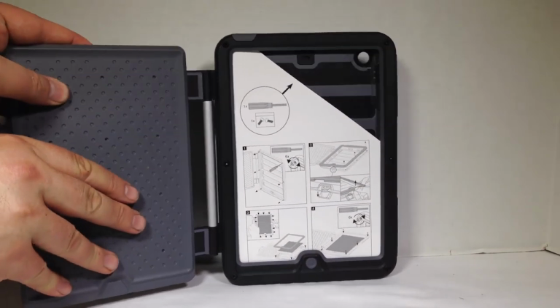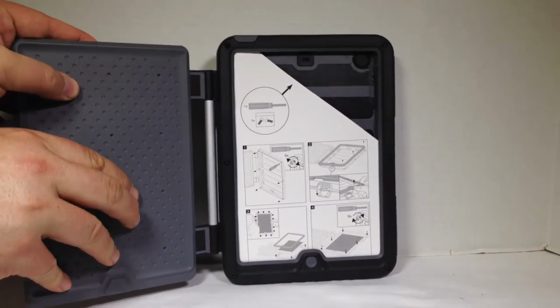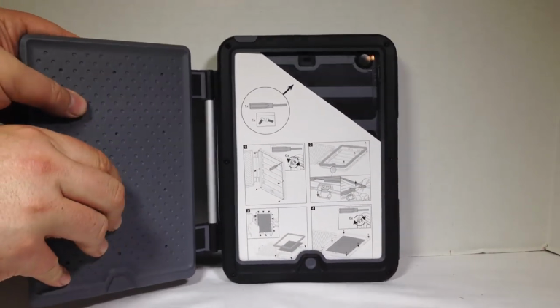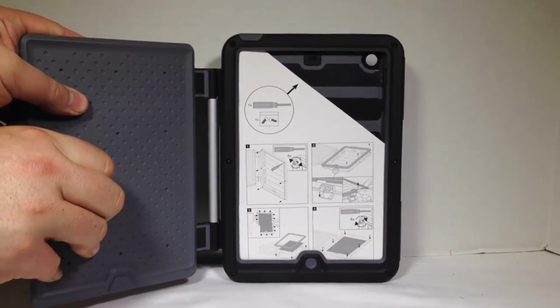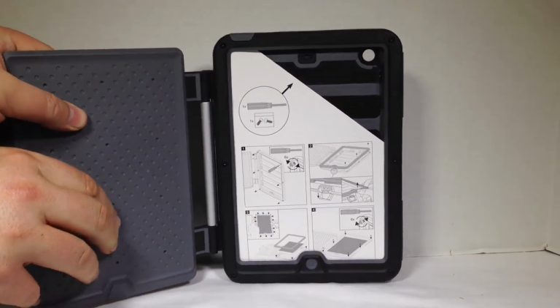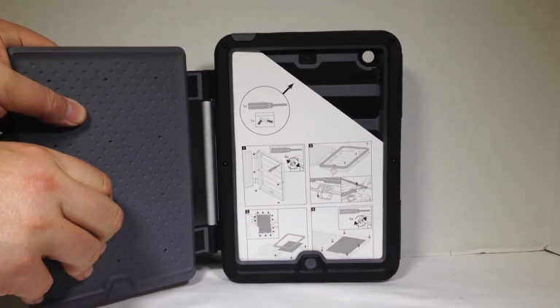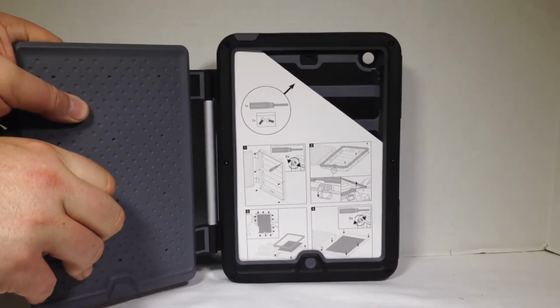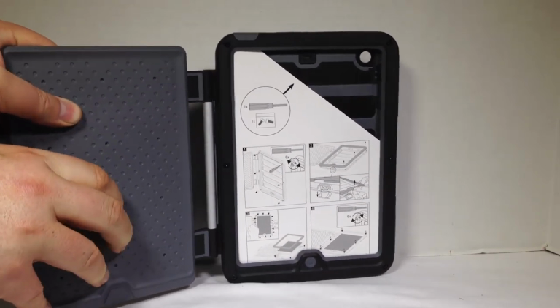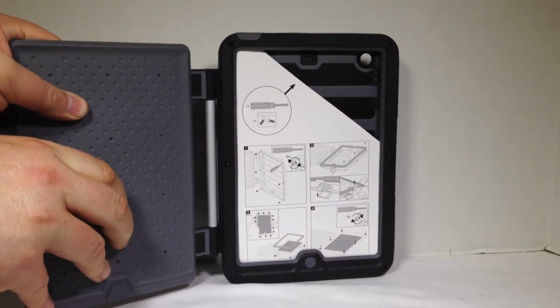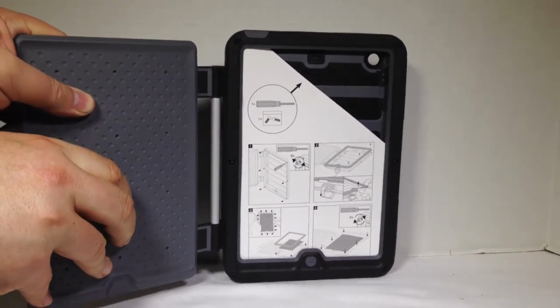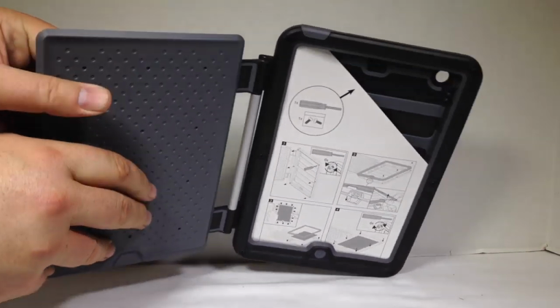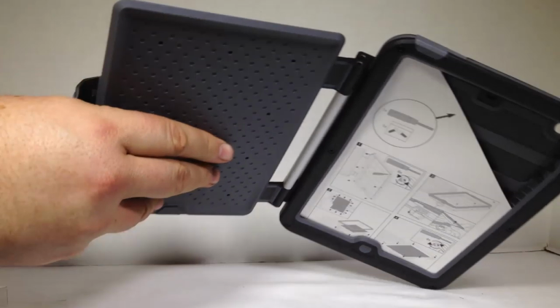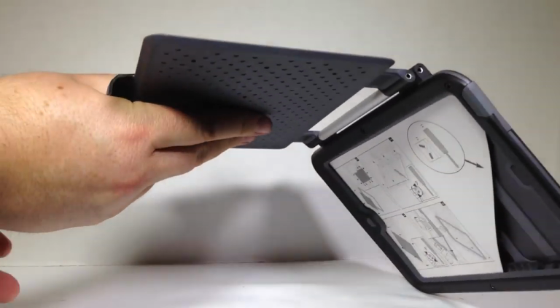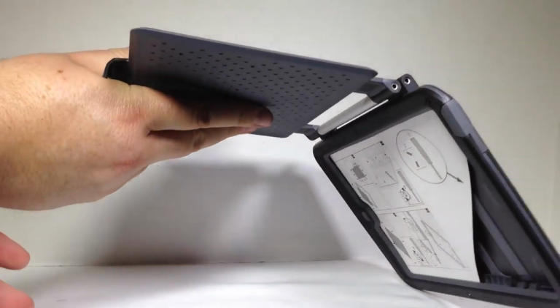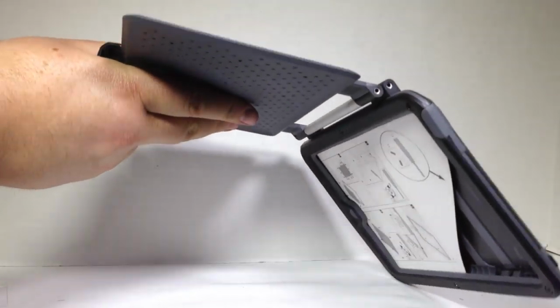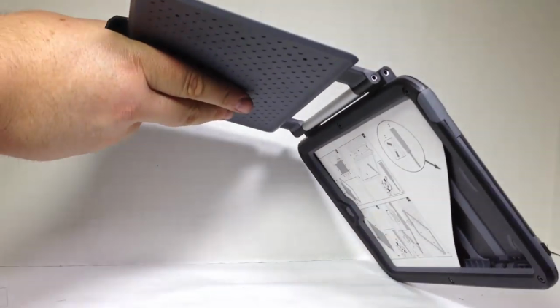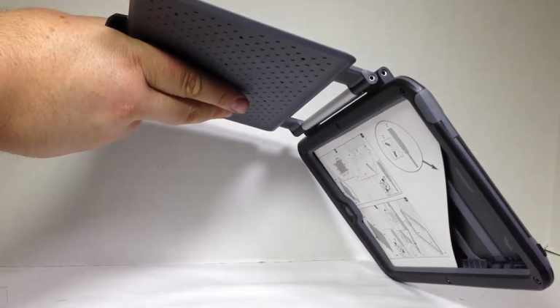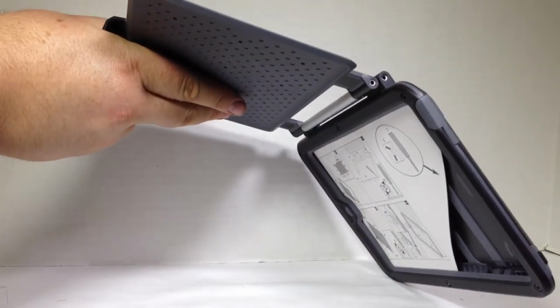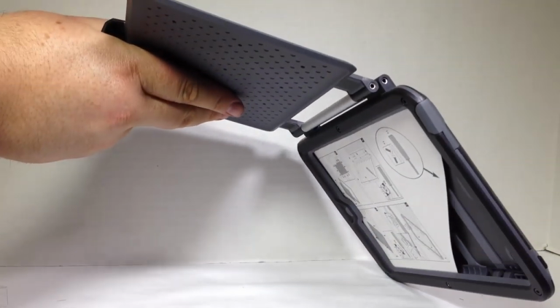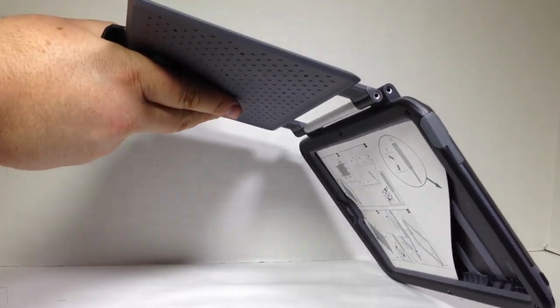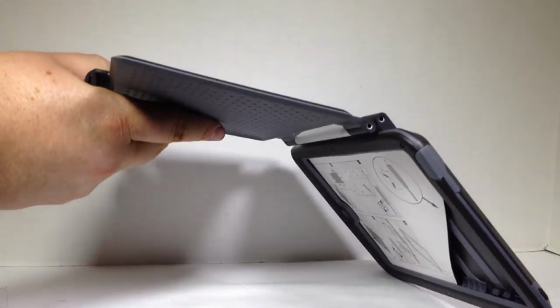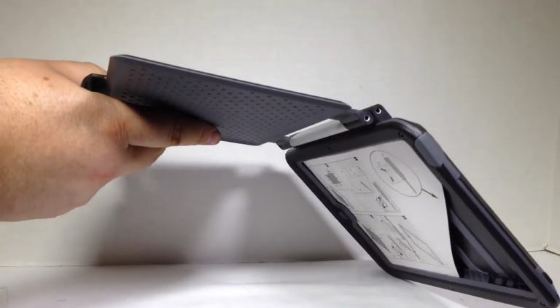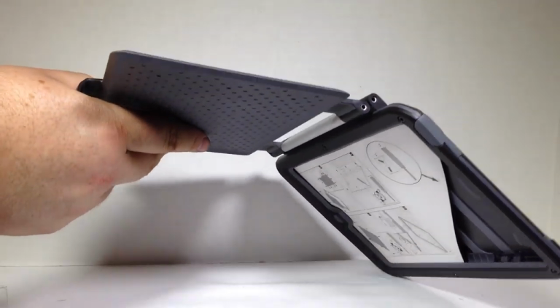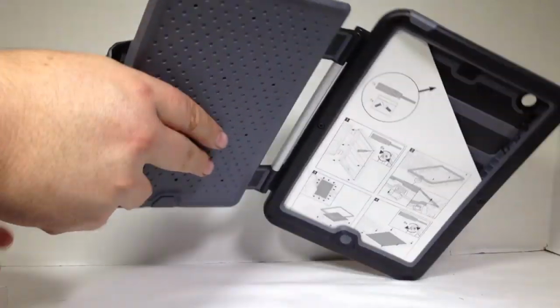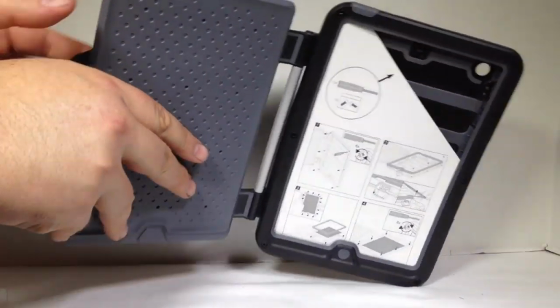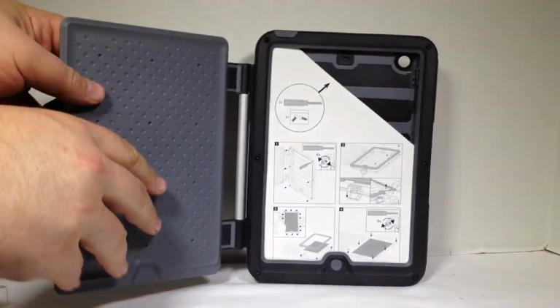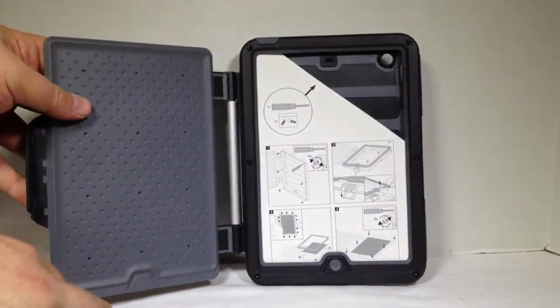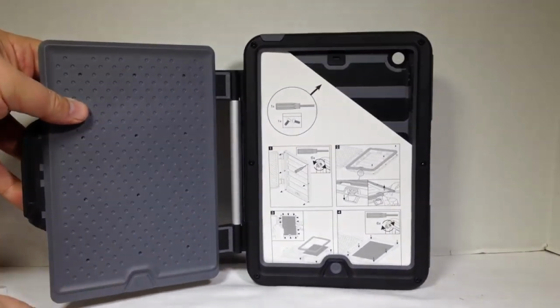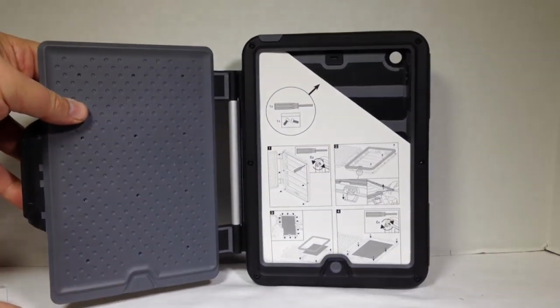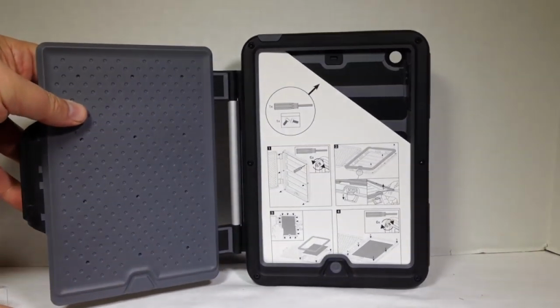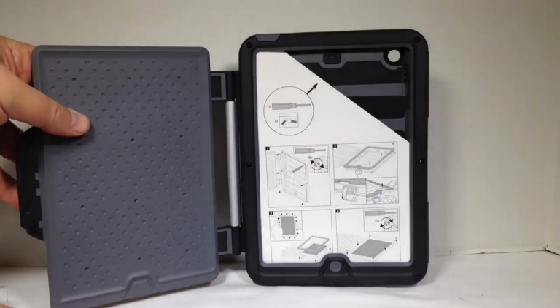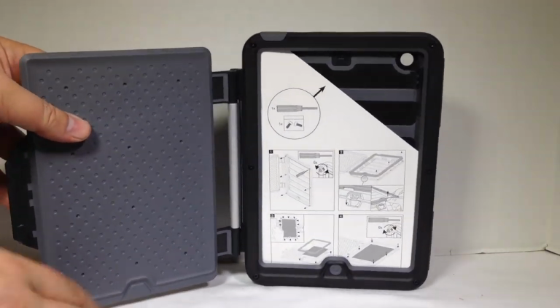It's got a cushion here — still hard rubber. You can see how thick this baby is. This thing is built to take some punishment: drops and beating.